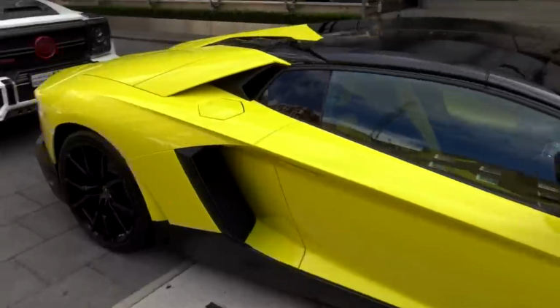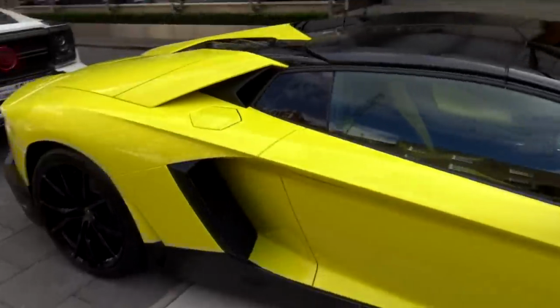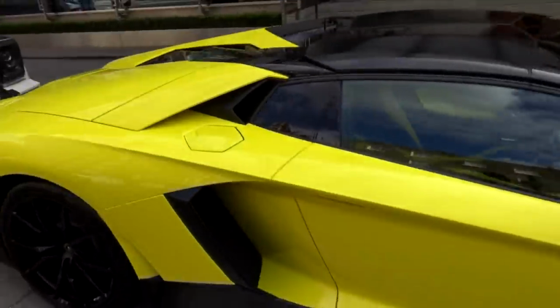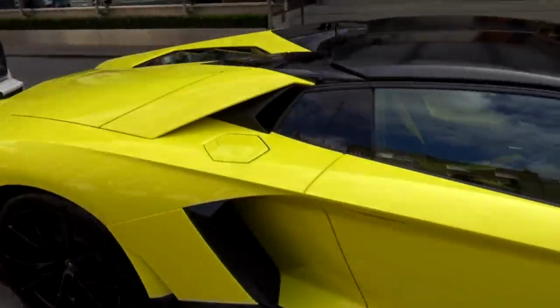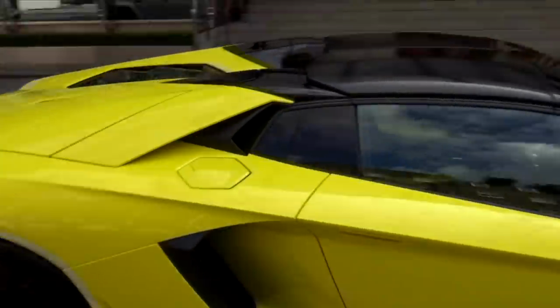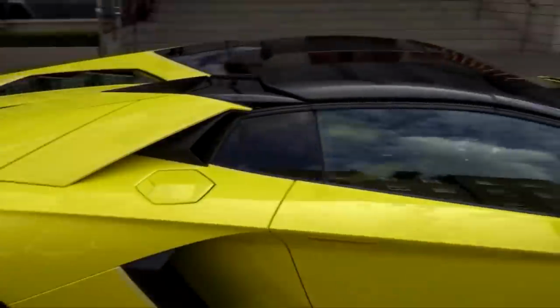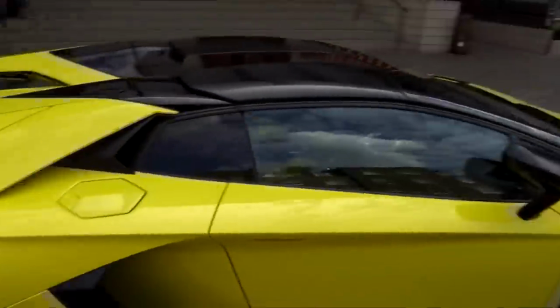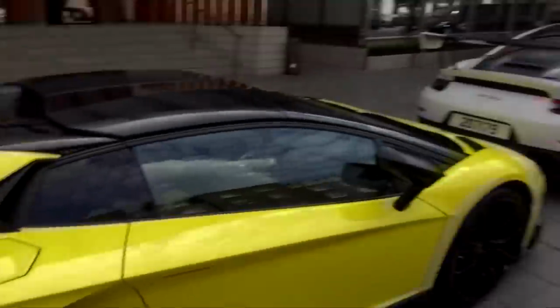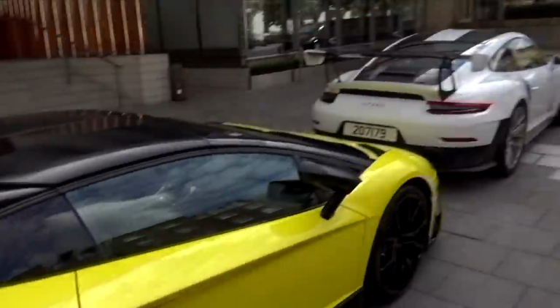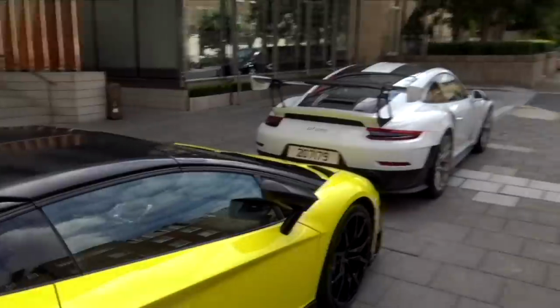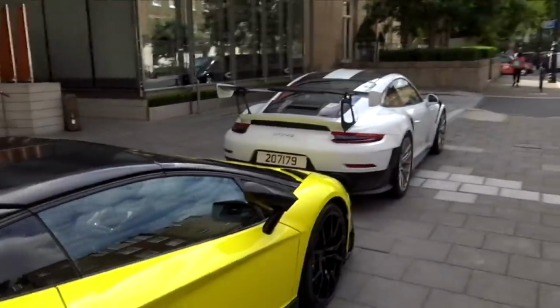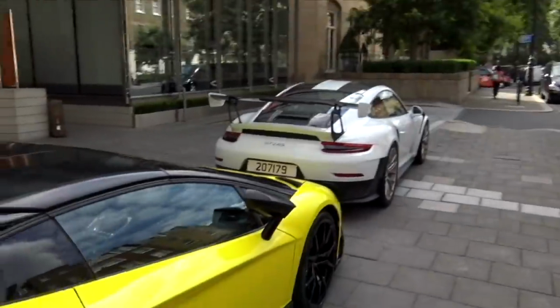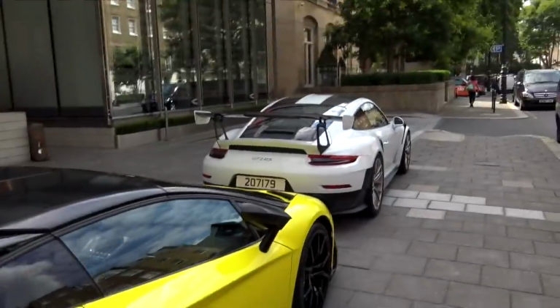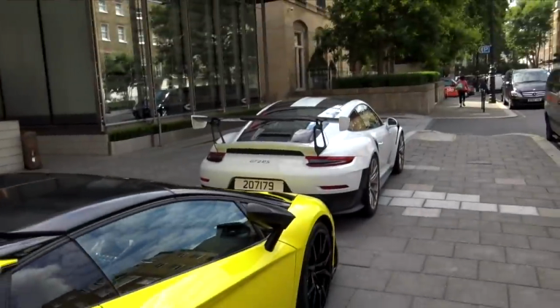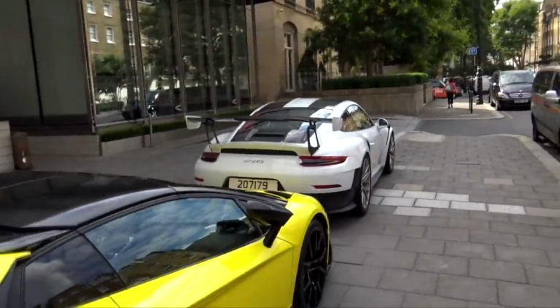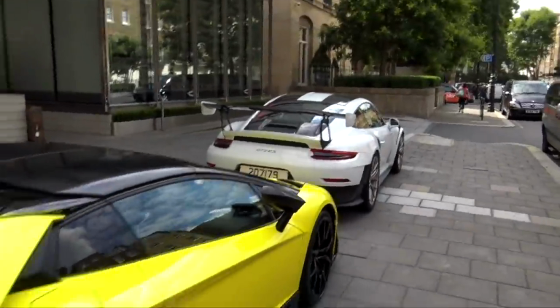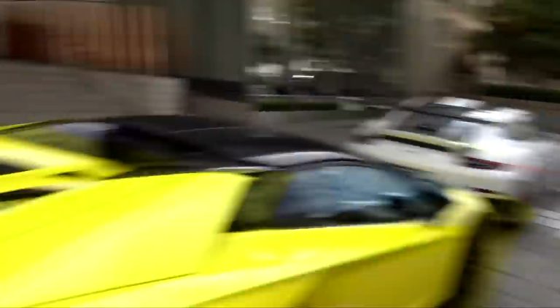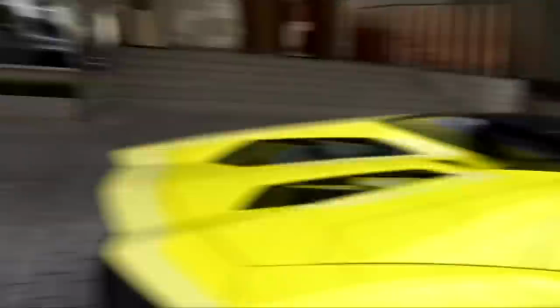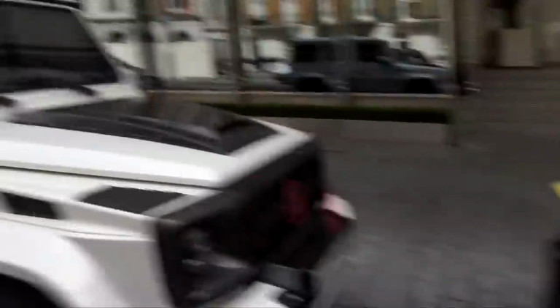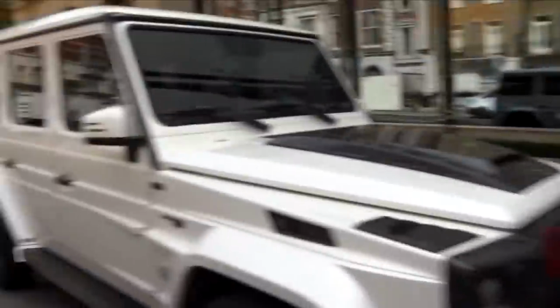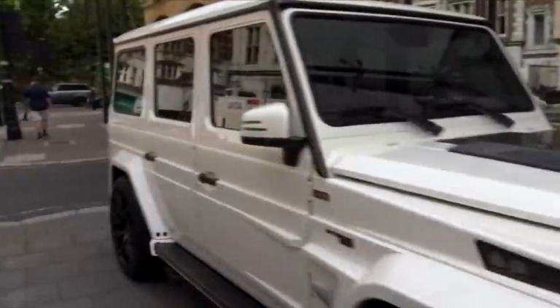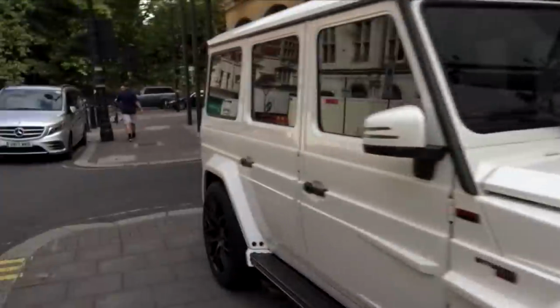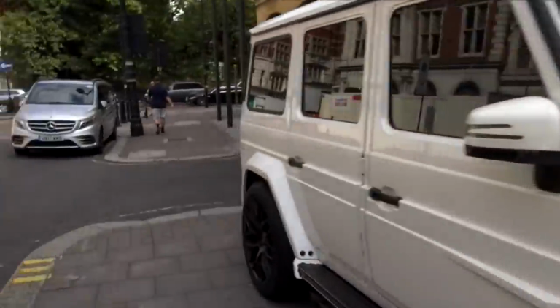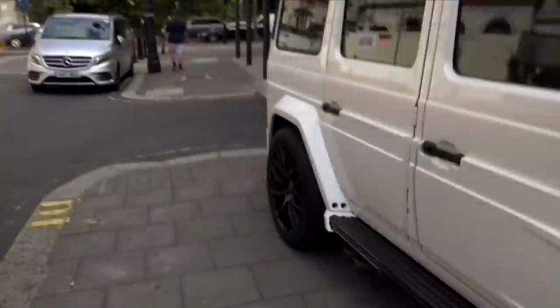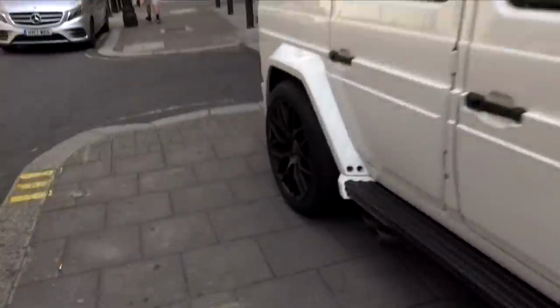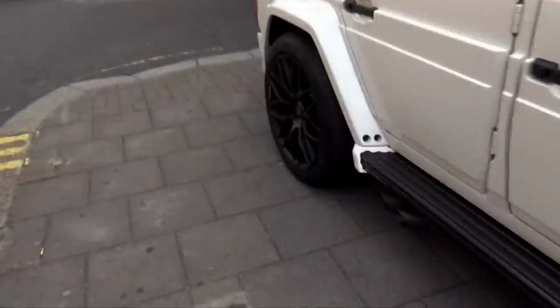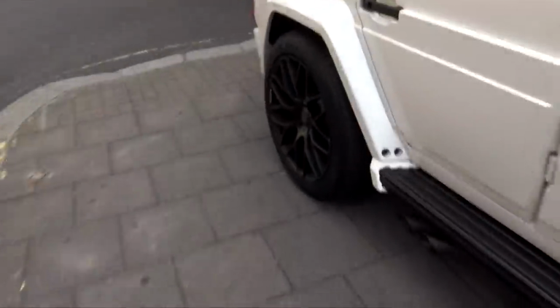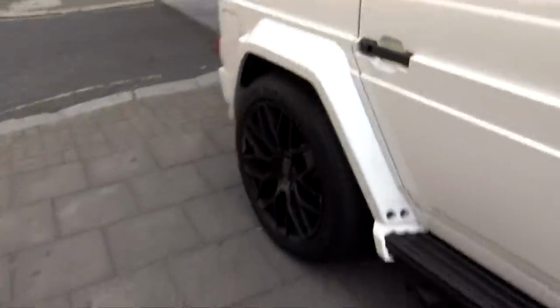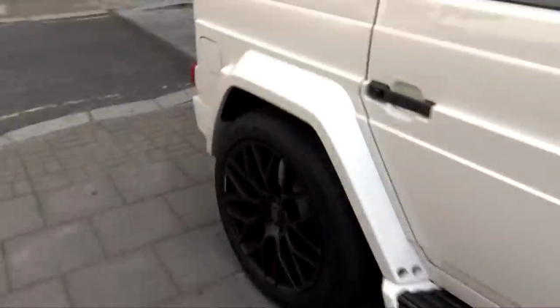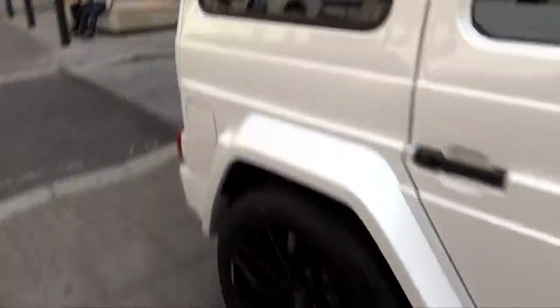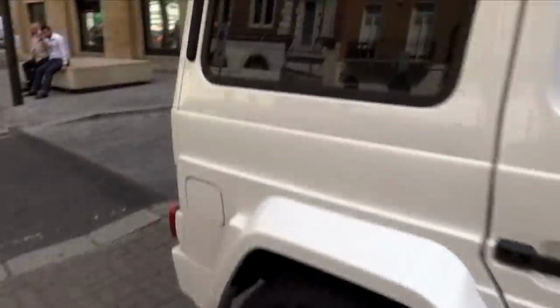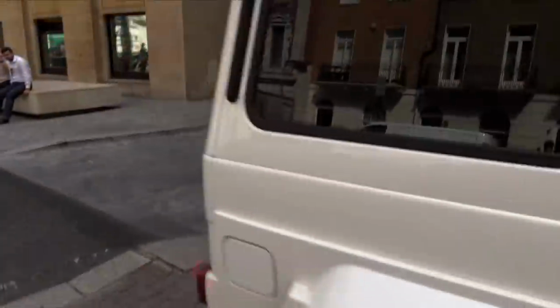Look what I've just come across: a 50th anniversary Roadster, Aventador and GT2 RS. And look at this Brabus G-Wagon.